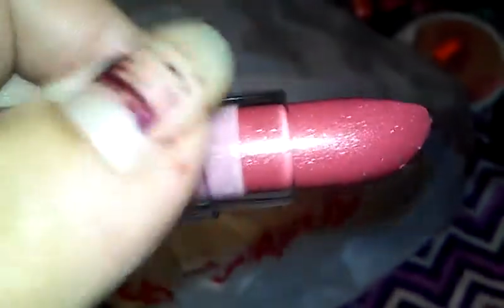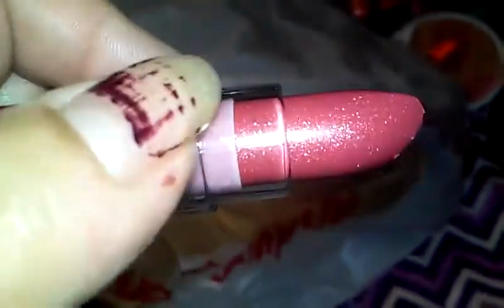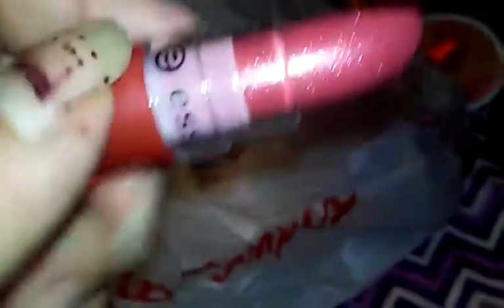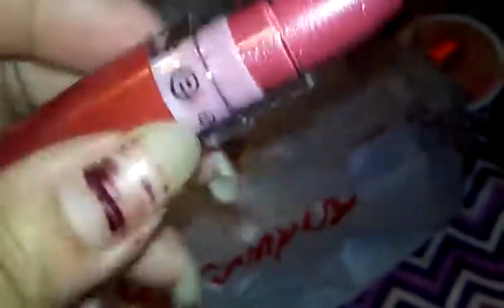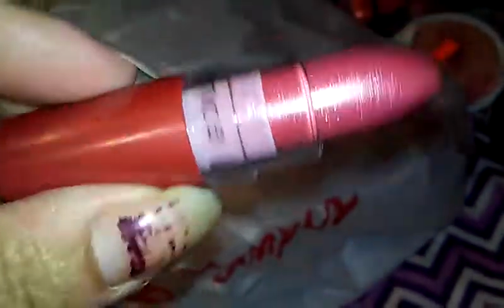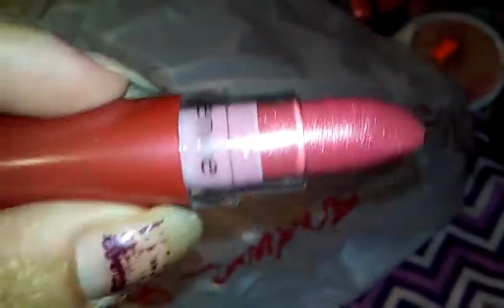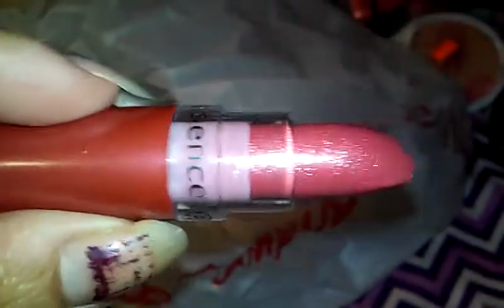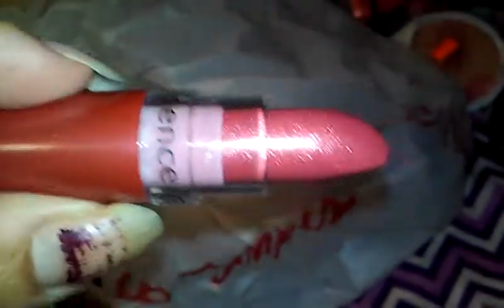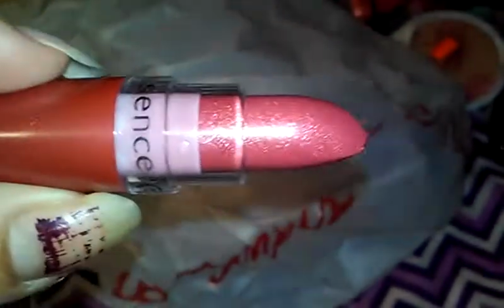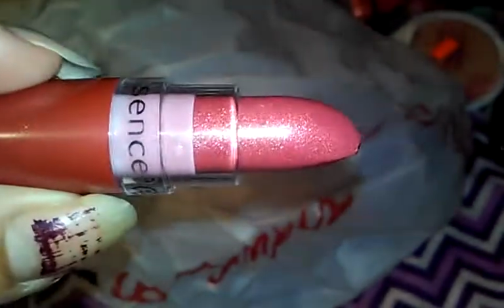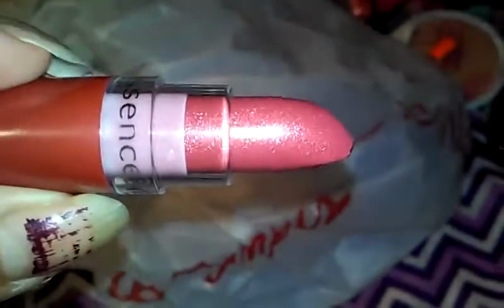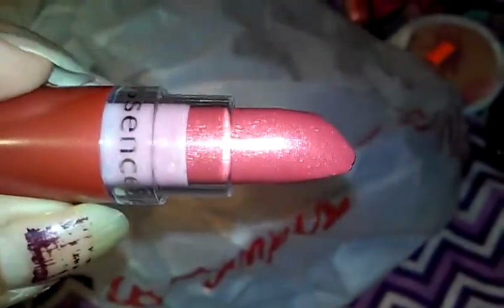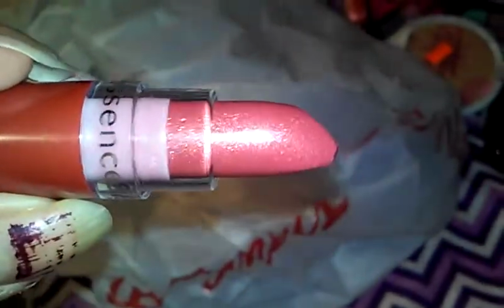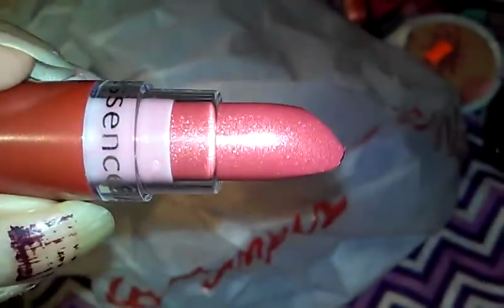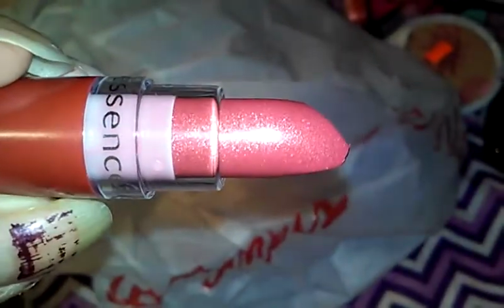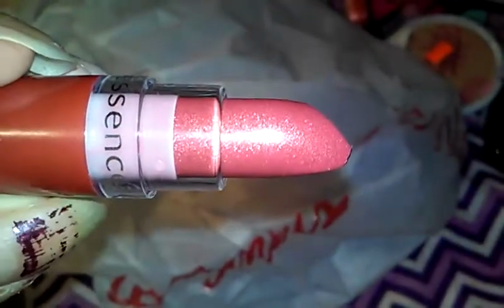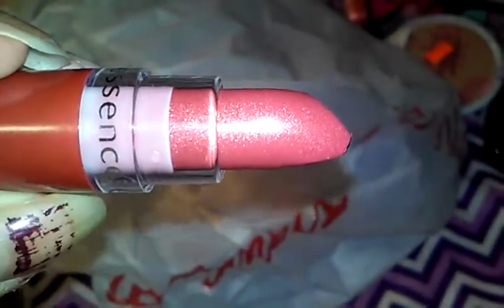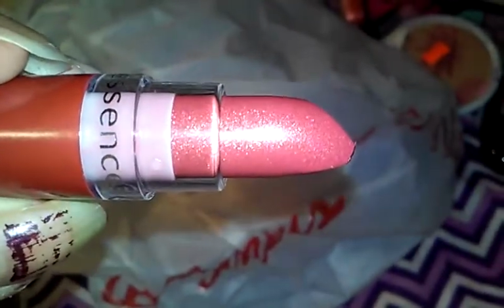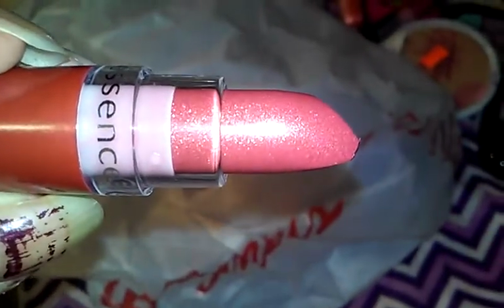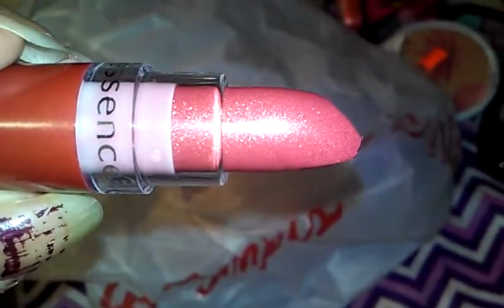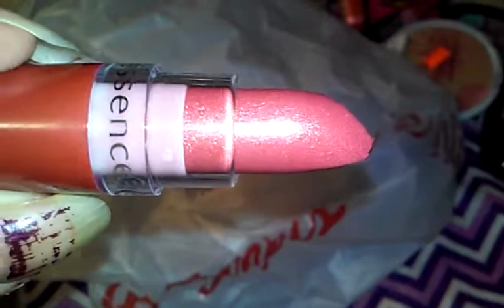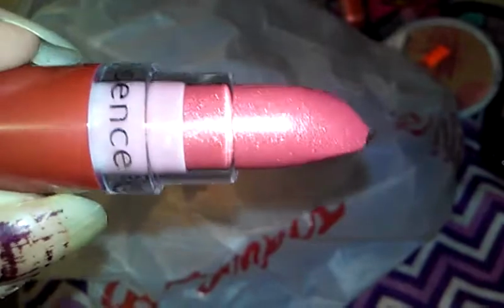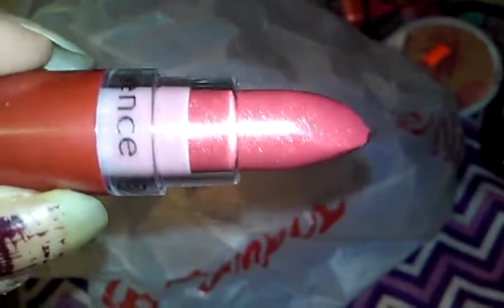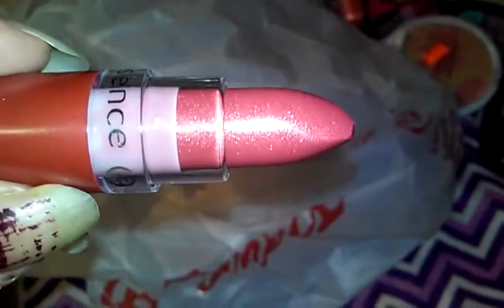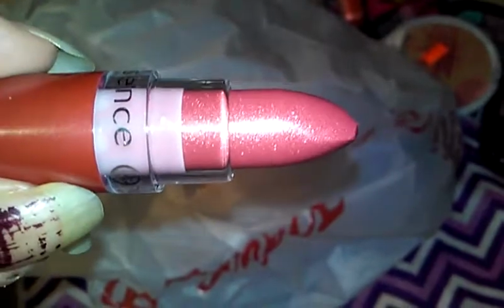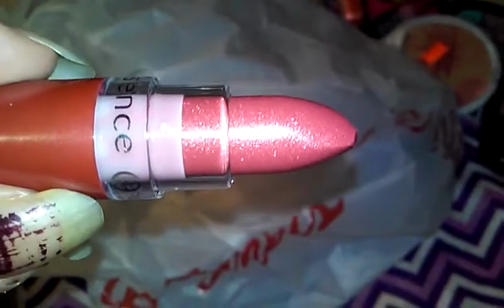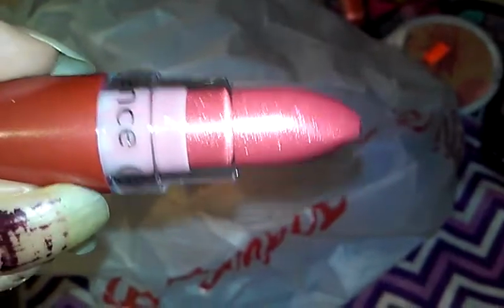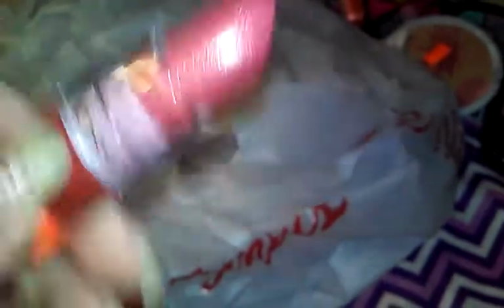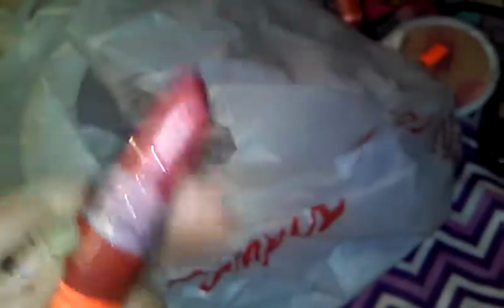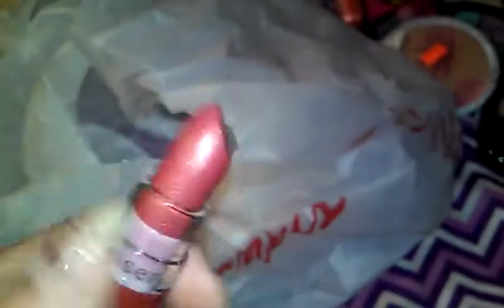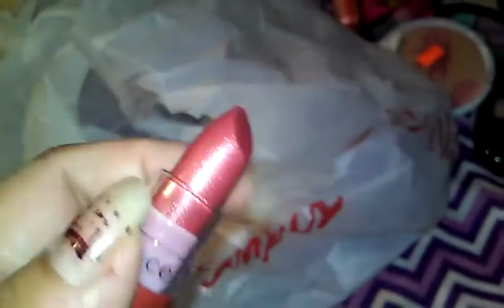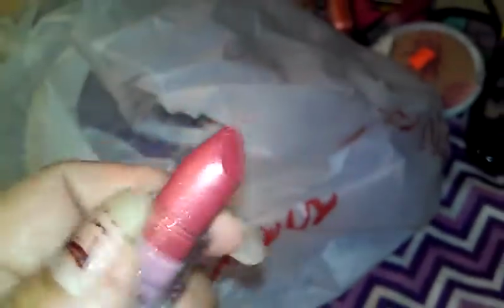I just thought it was a really pretty color — and I need to paint my nails, but anywho.